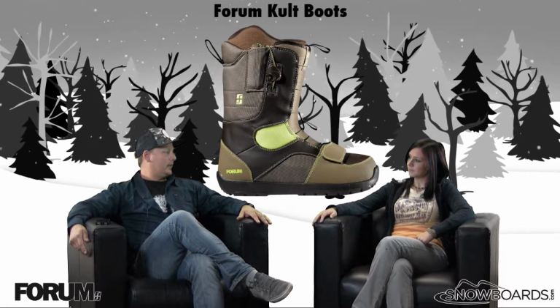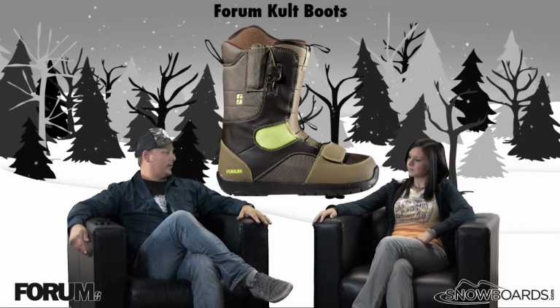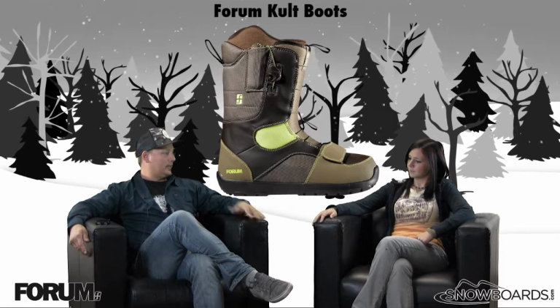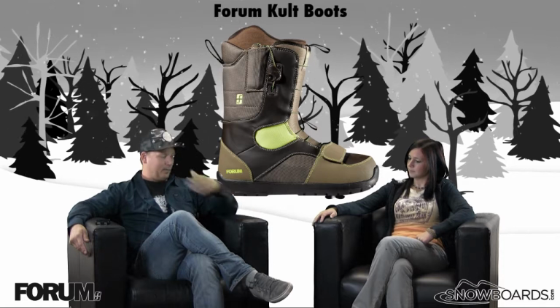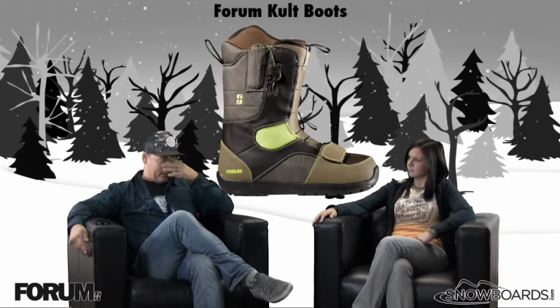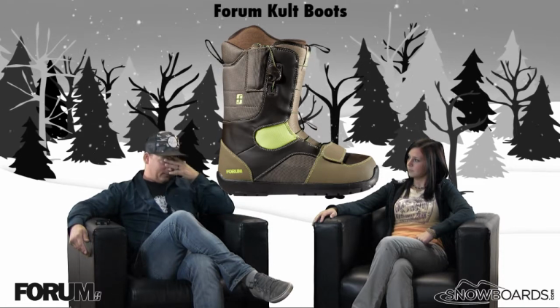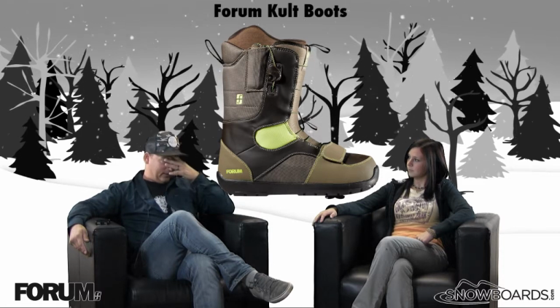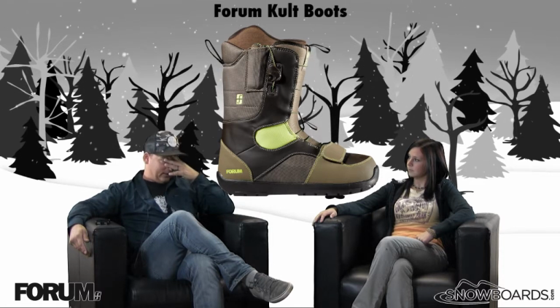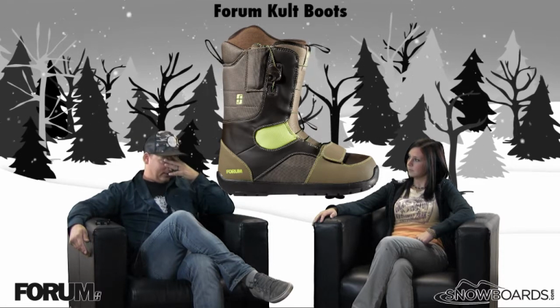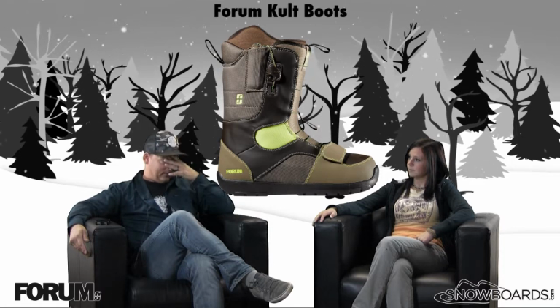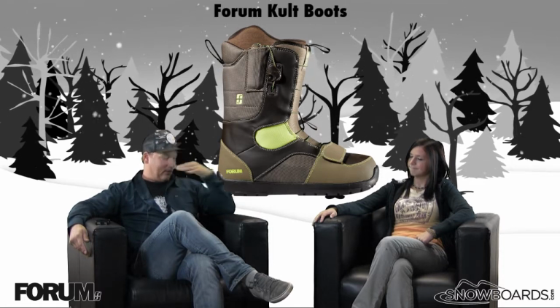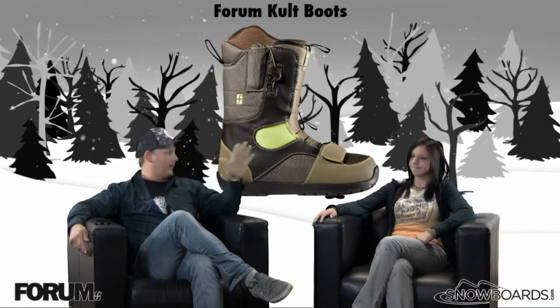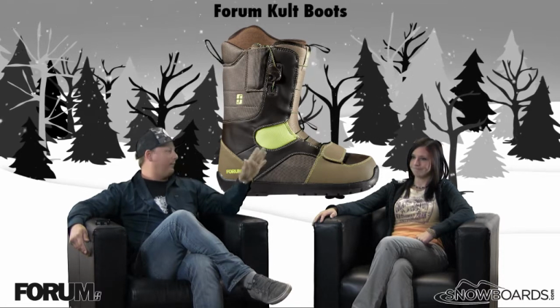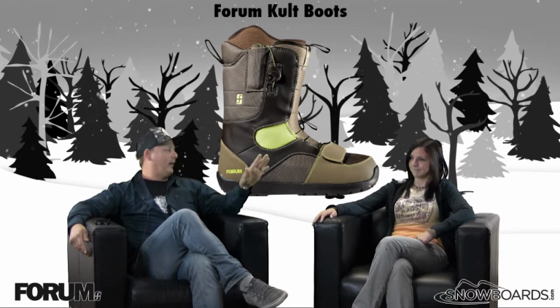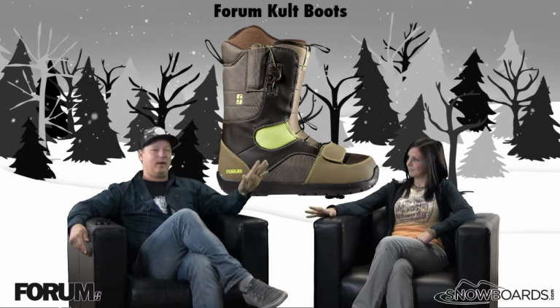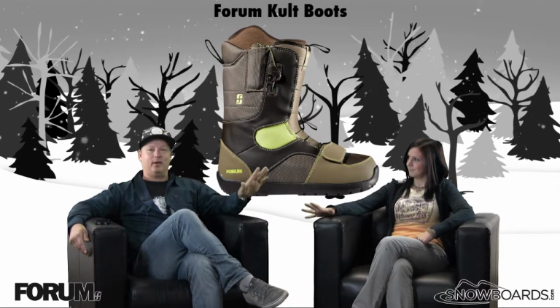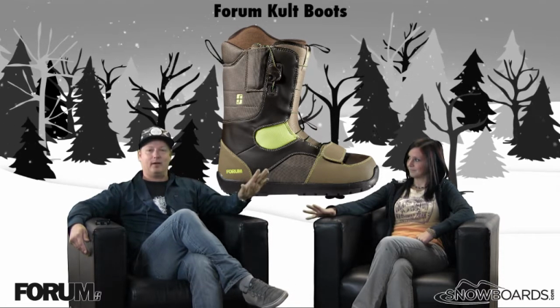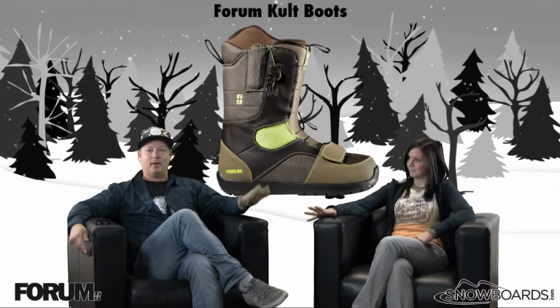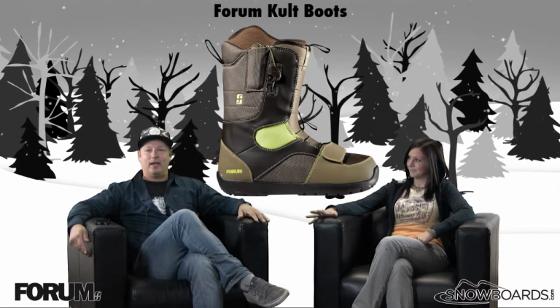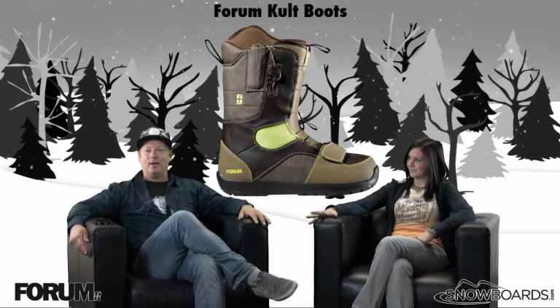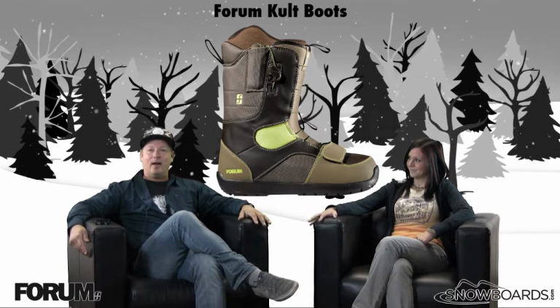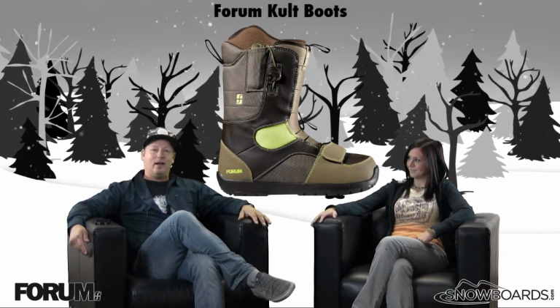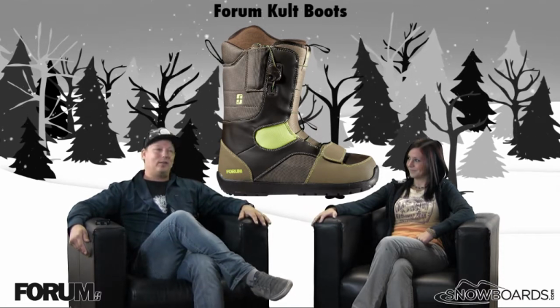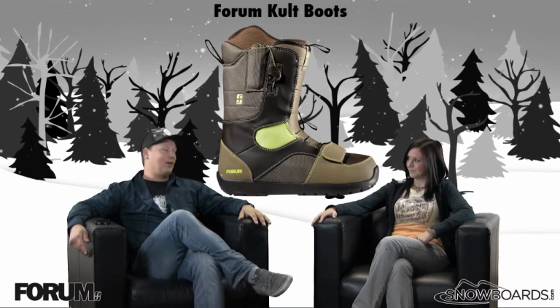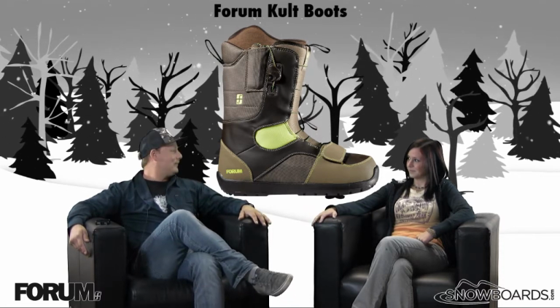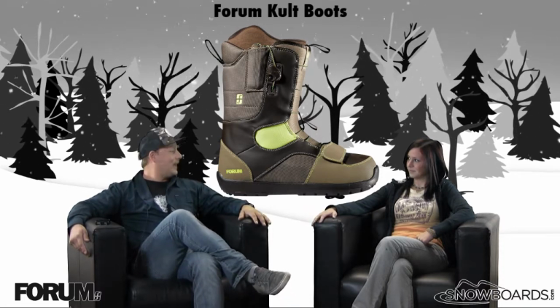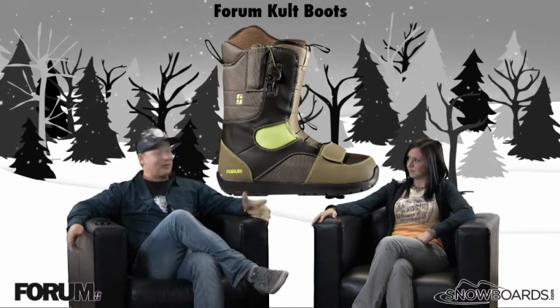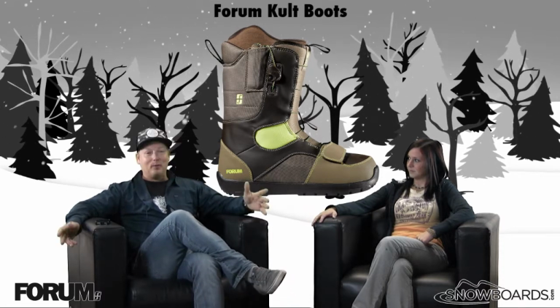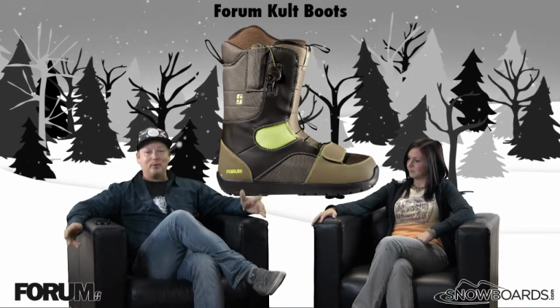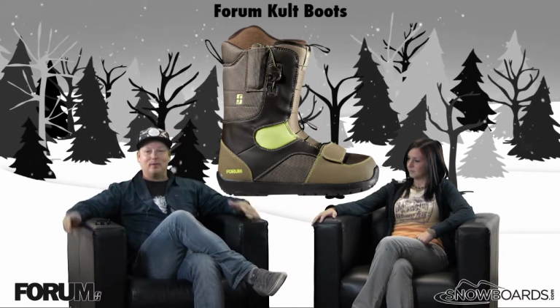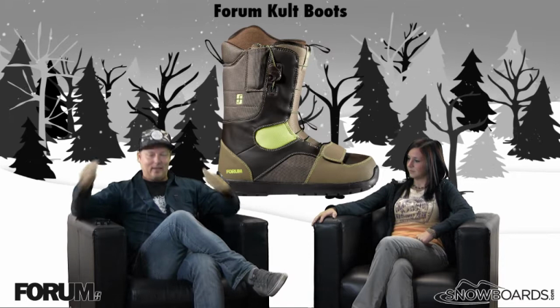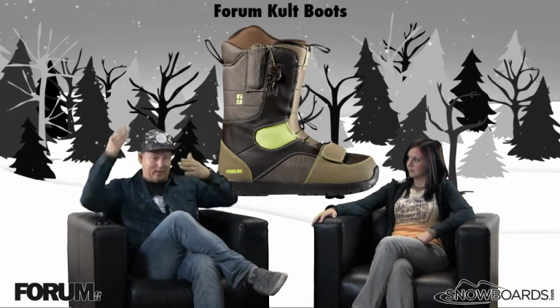Actually, I might need a minute here. Okay, I'm fine. The cult — the cult boot.